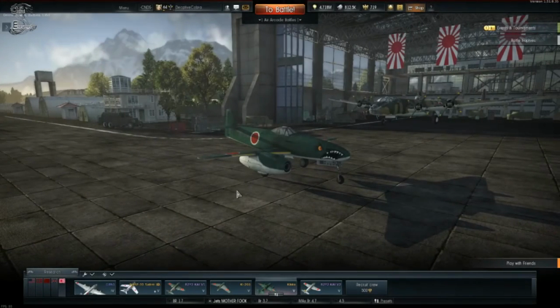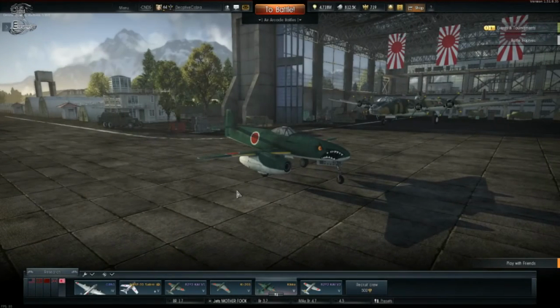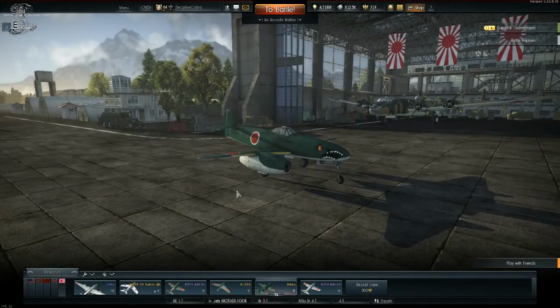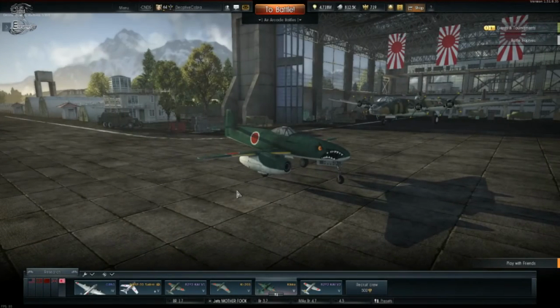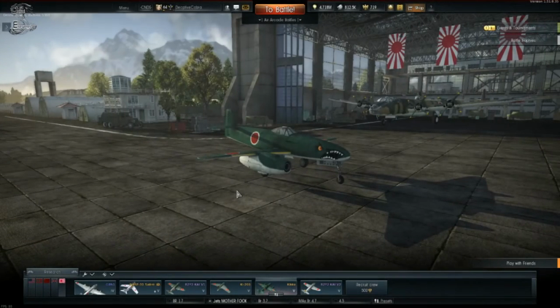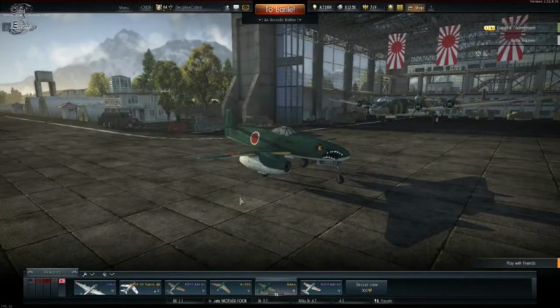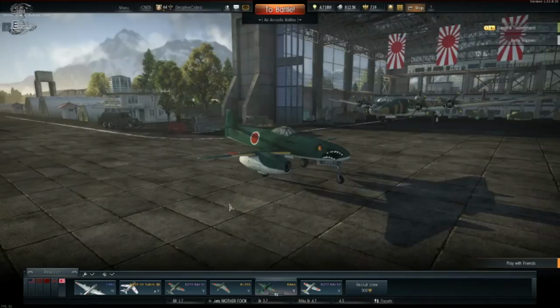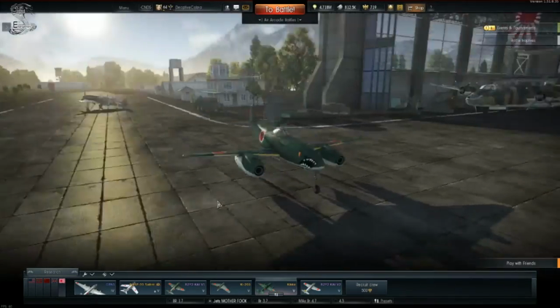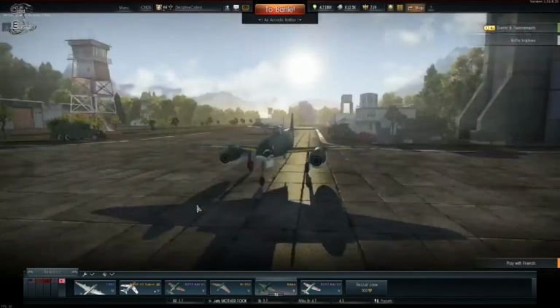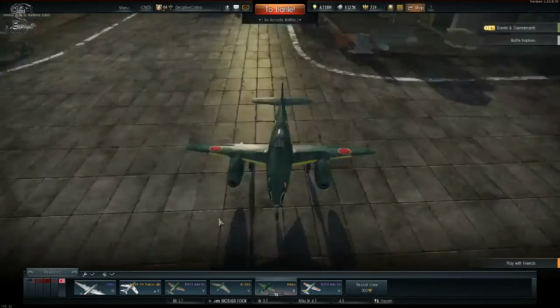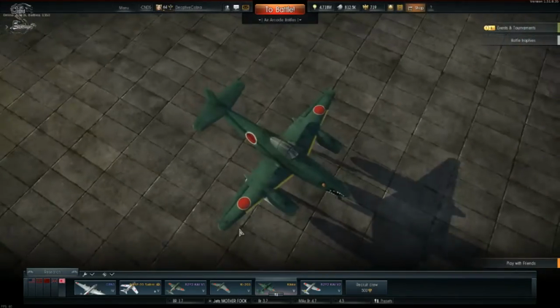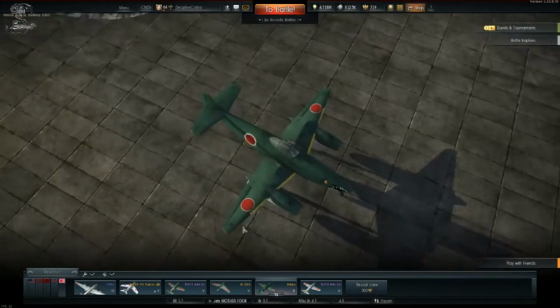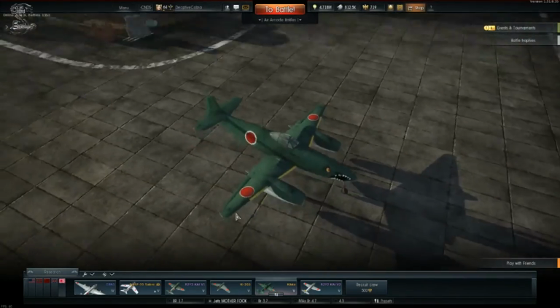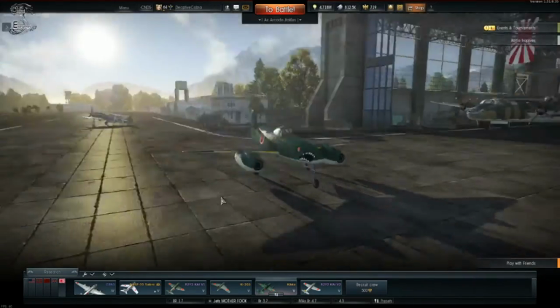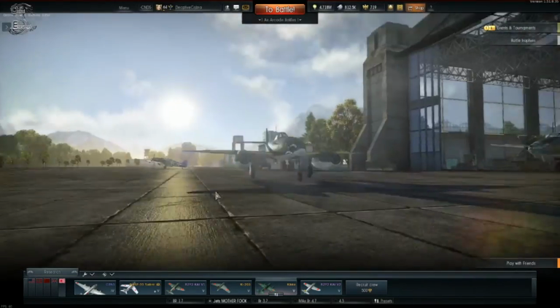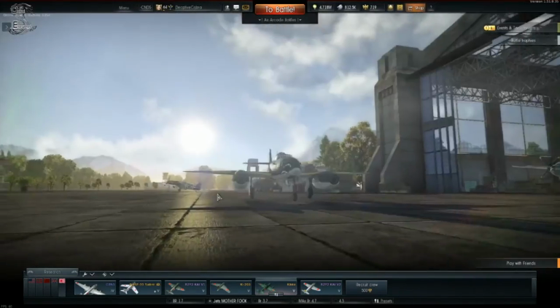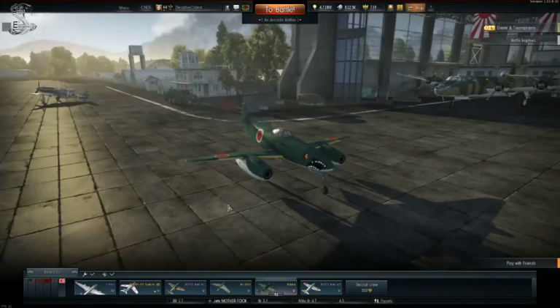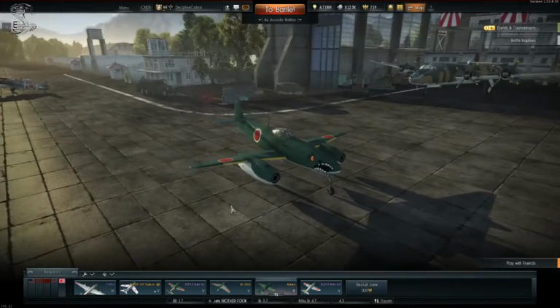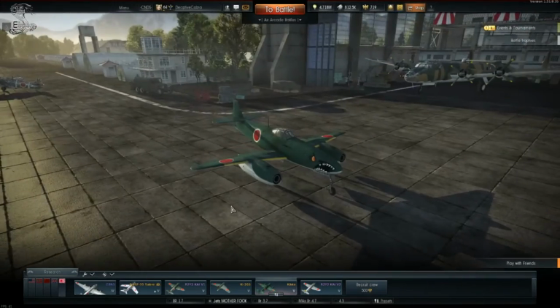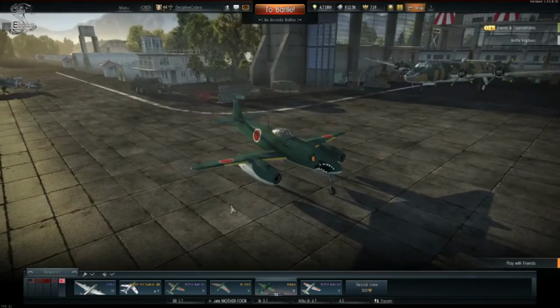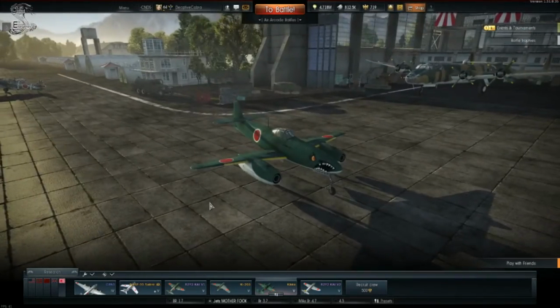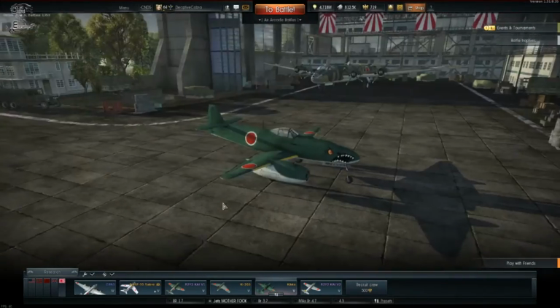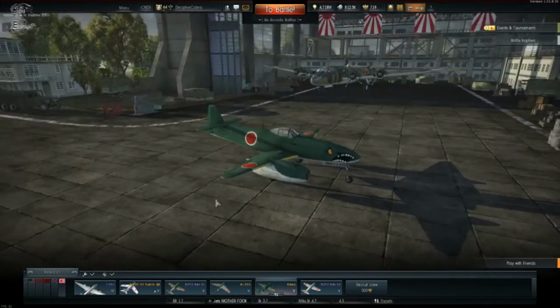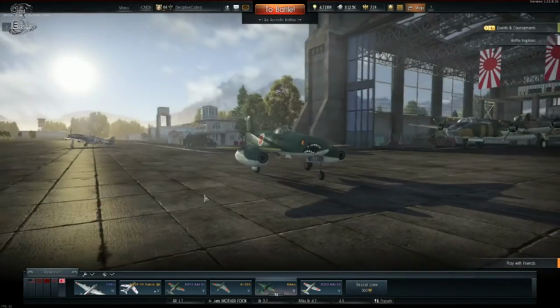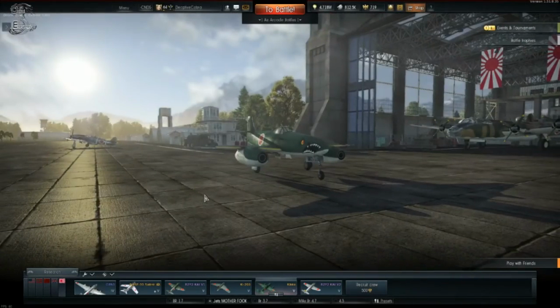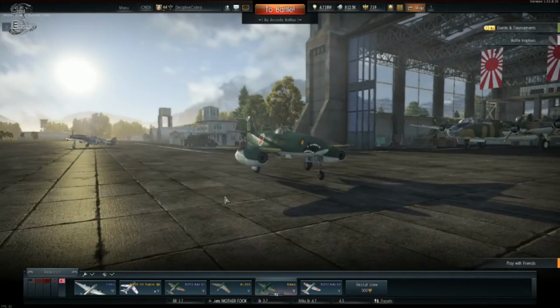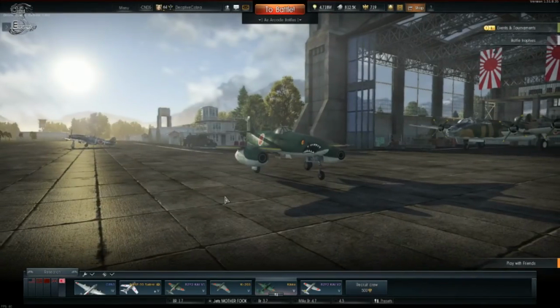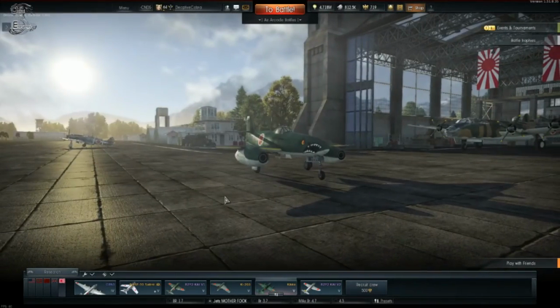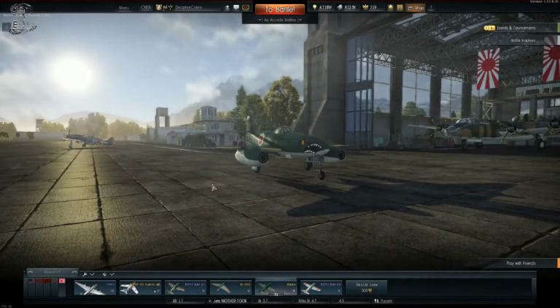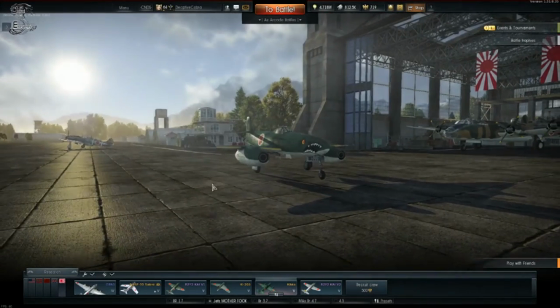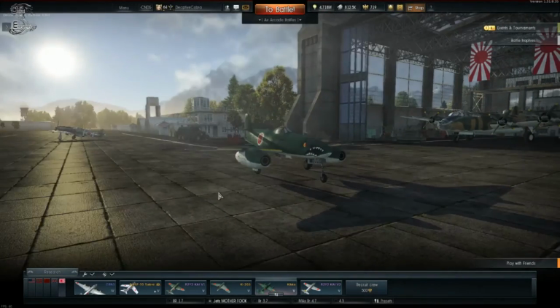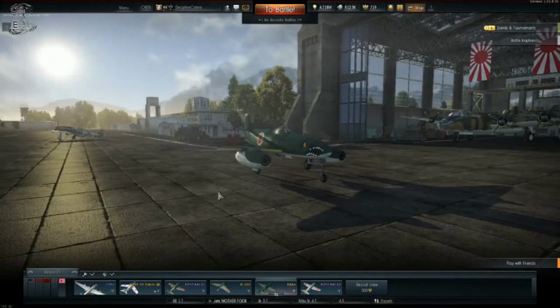Hi guys, what is up? It is your boy Deceptive Cobra here, and today we're going to be taking a look at the rank five Kika, which is a Japanese jet fighter.